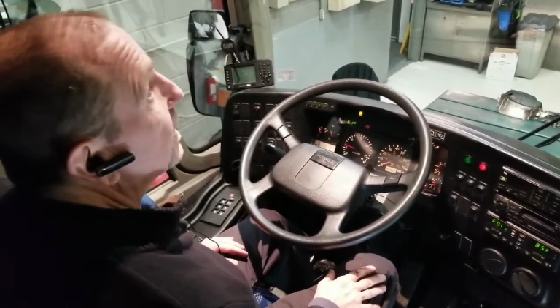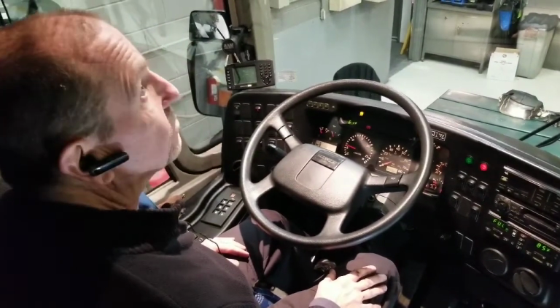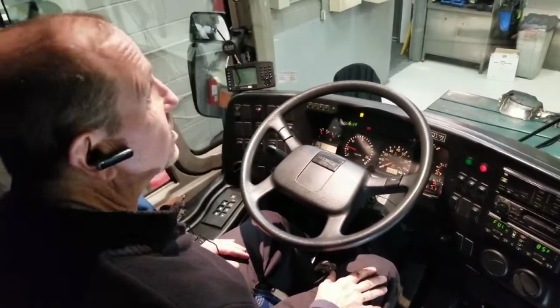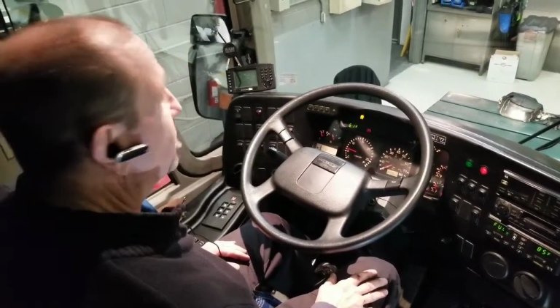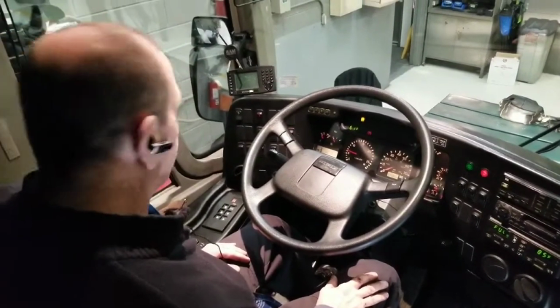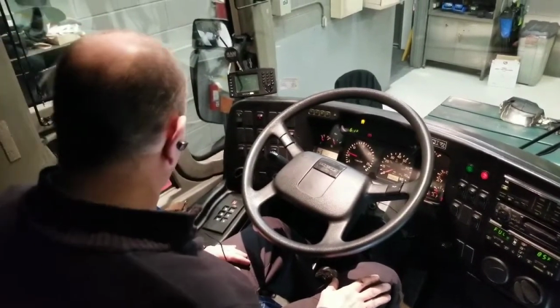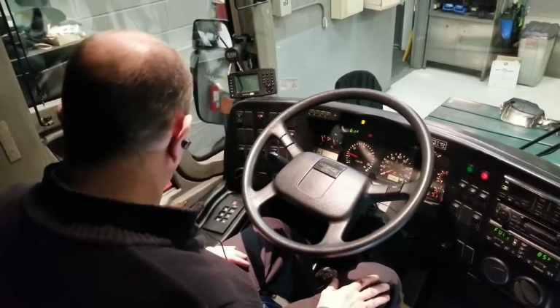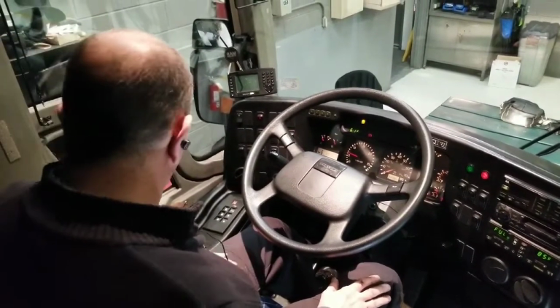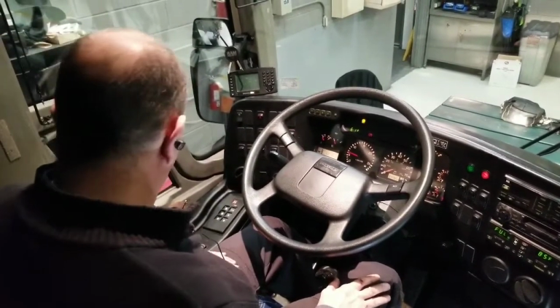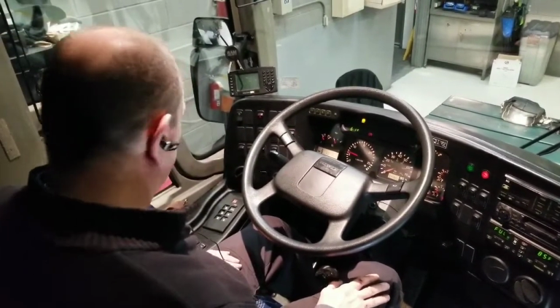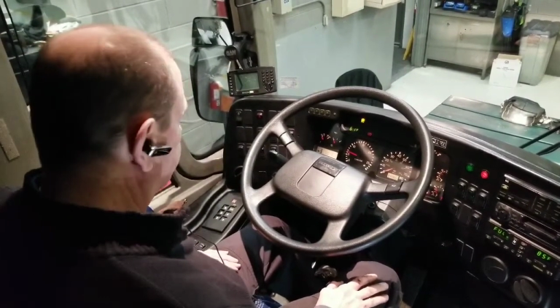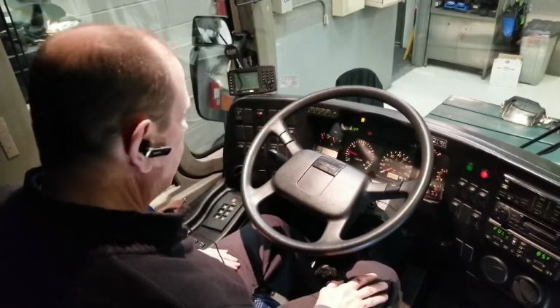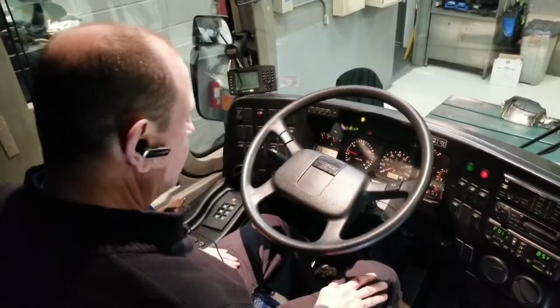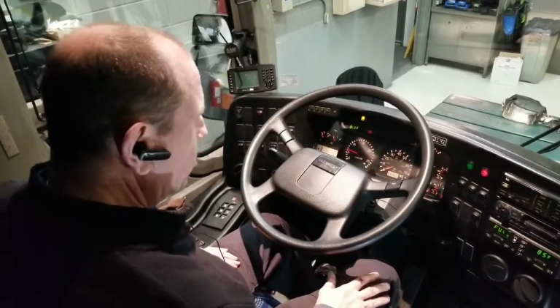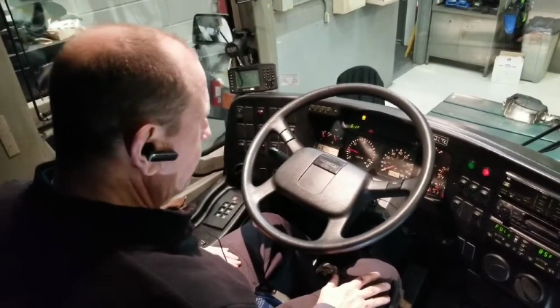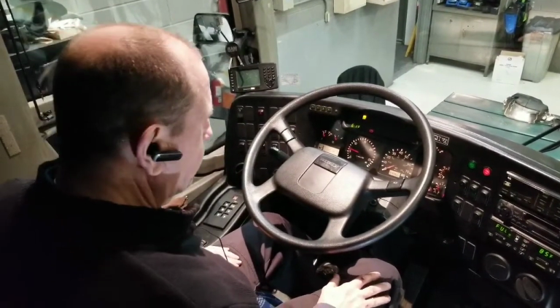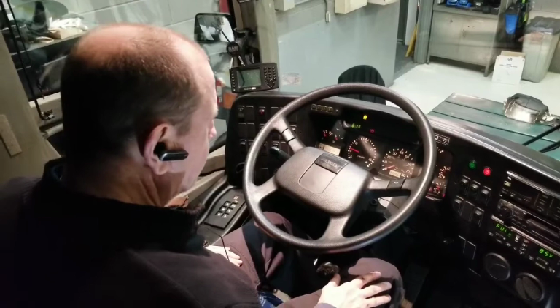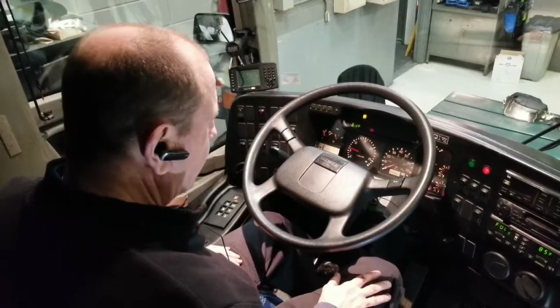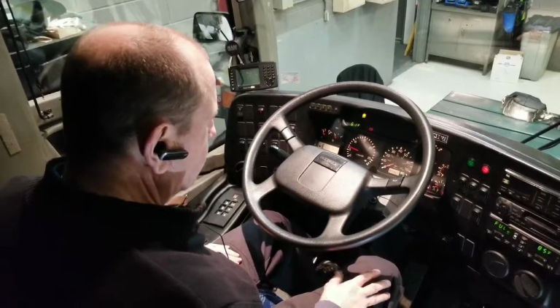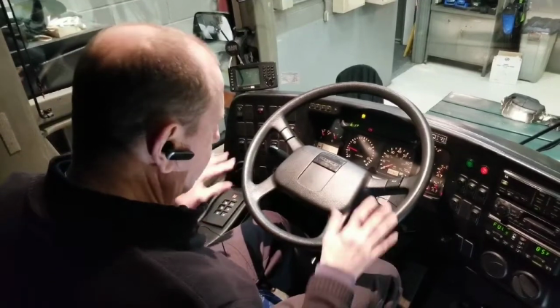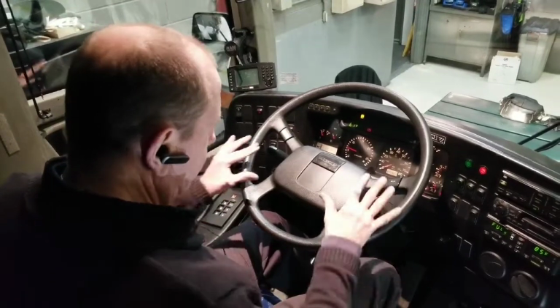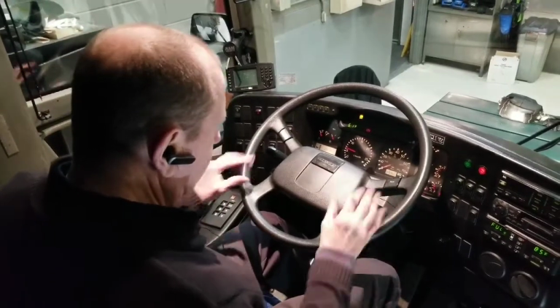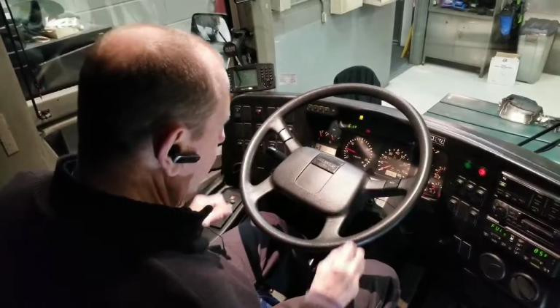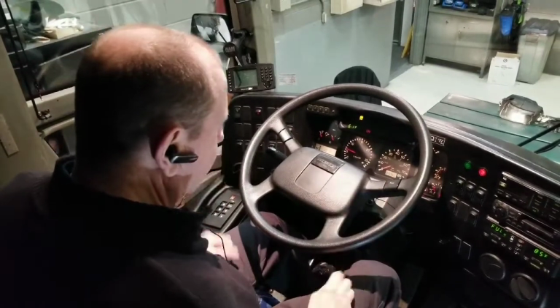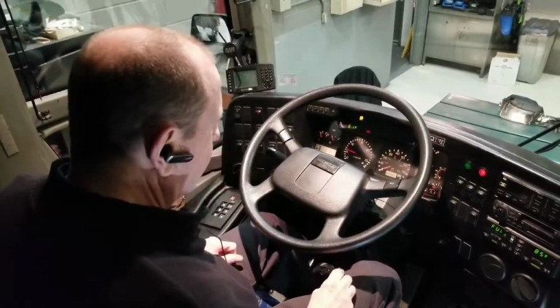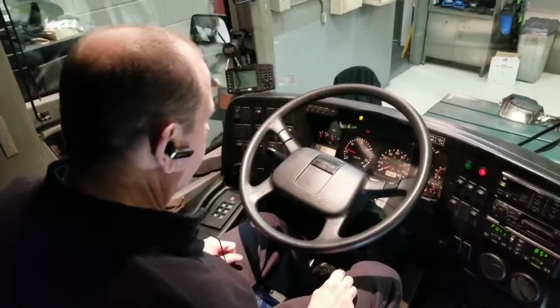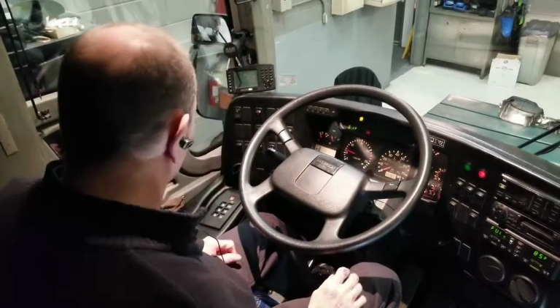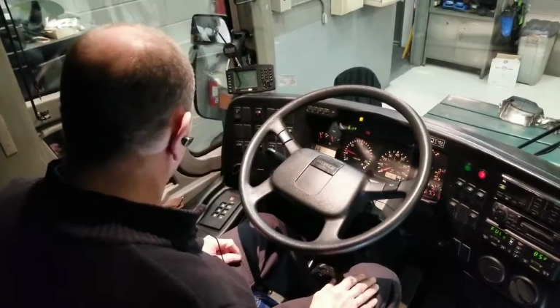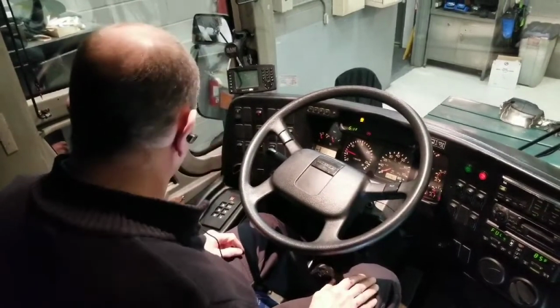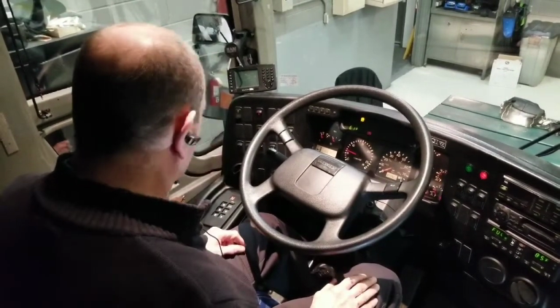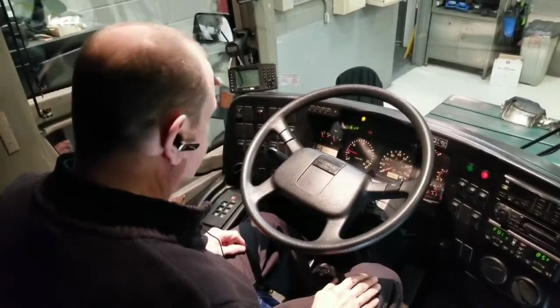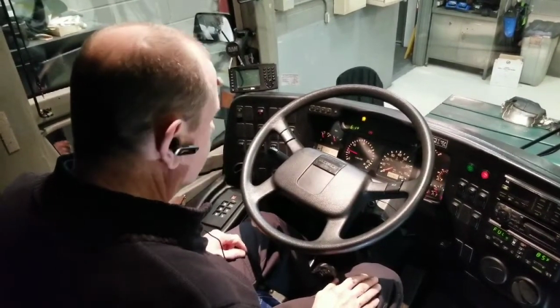Now I'm going to do my brake test. I'm going to wait for the air pressure to build up first.